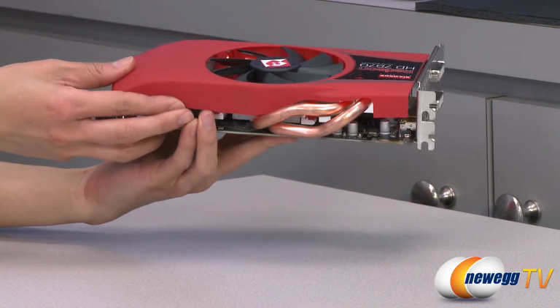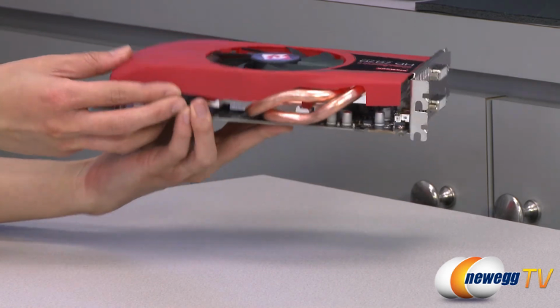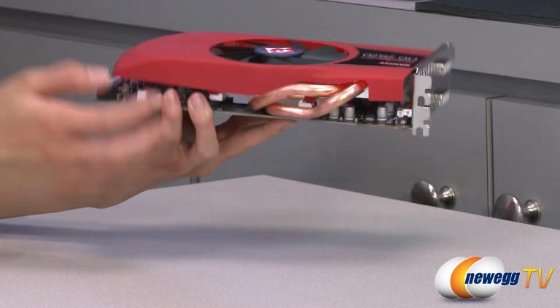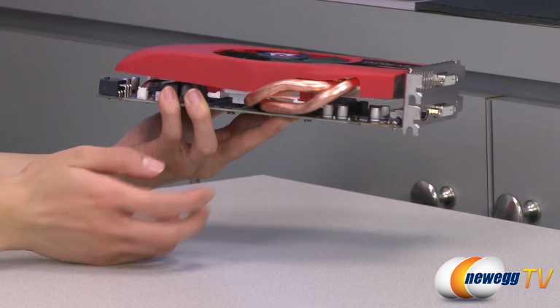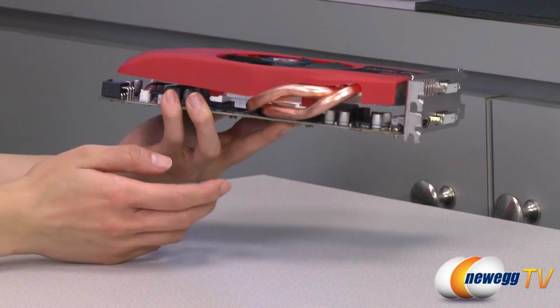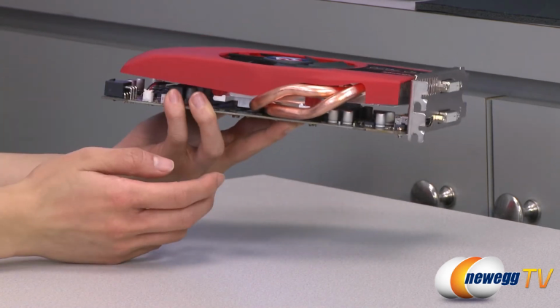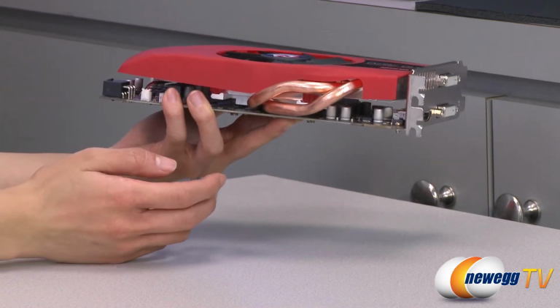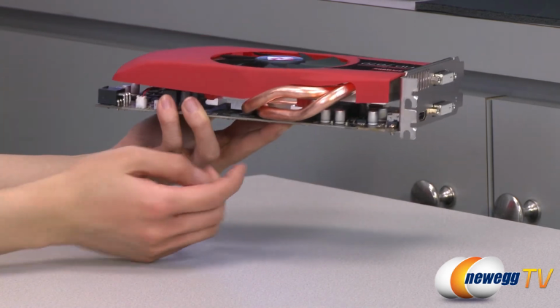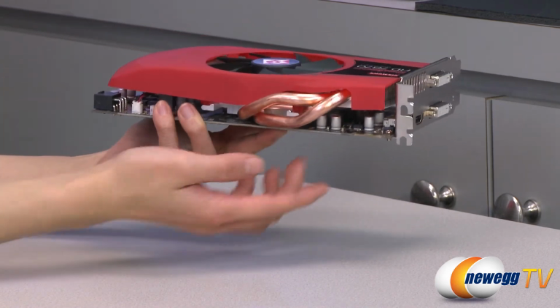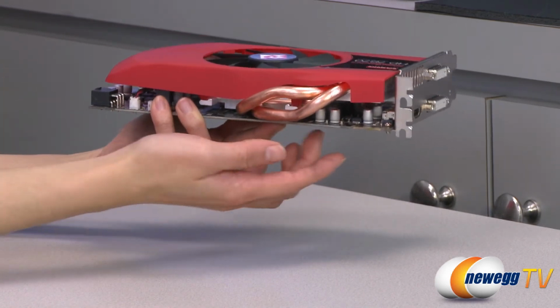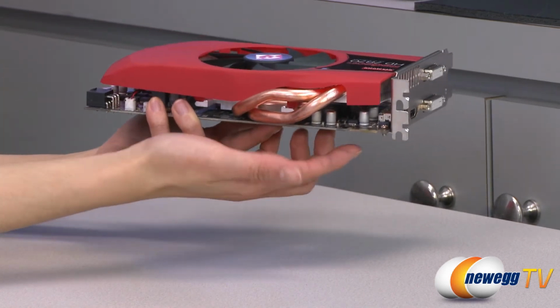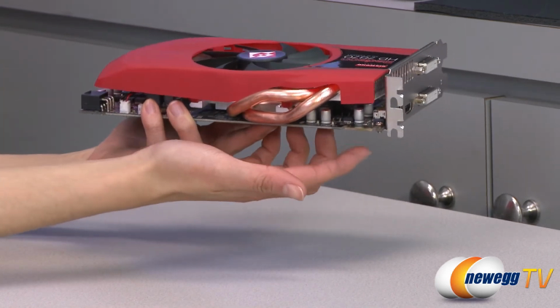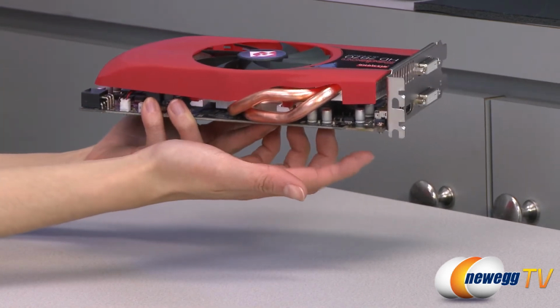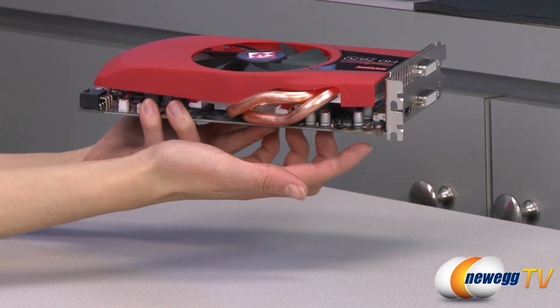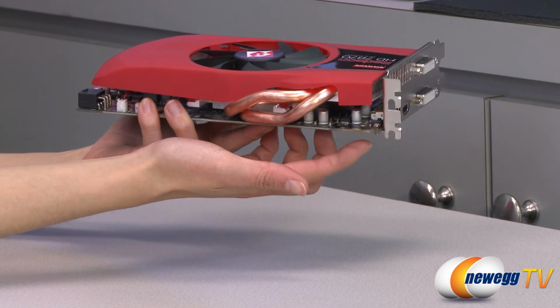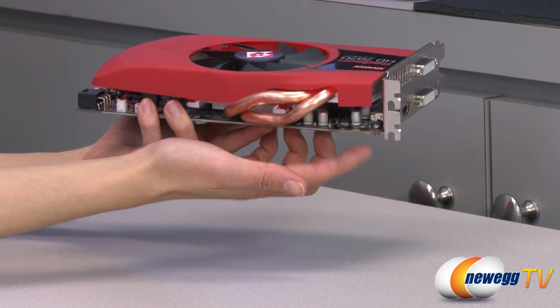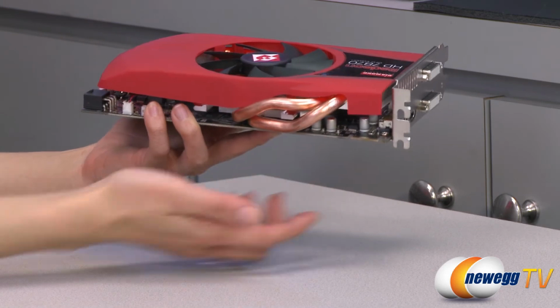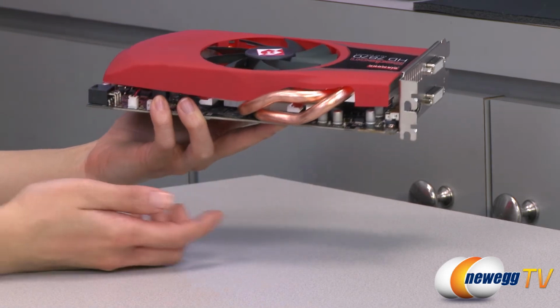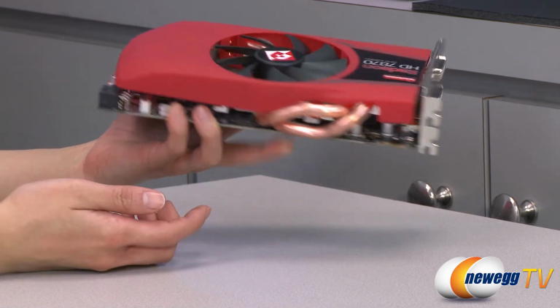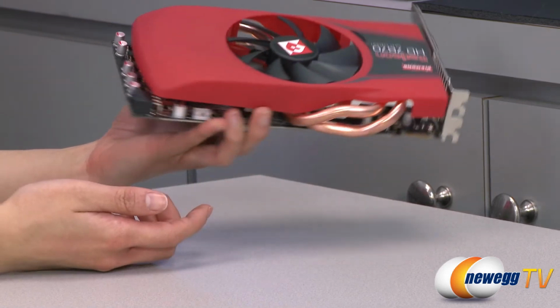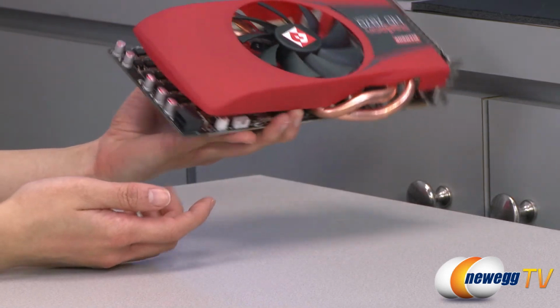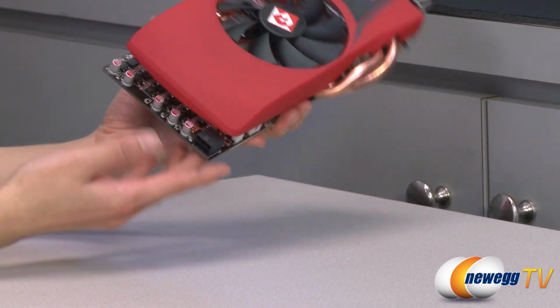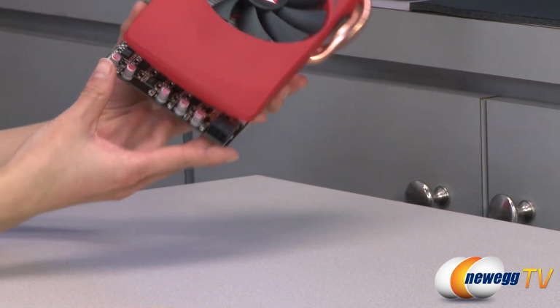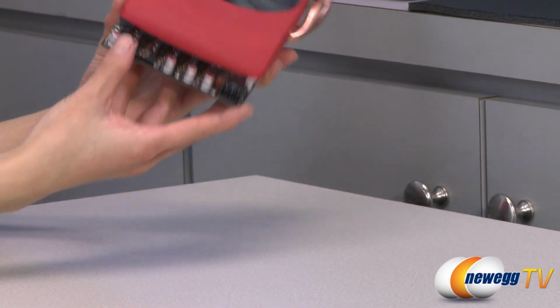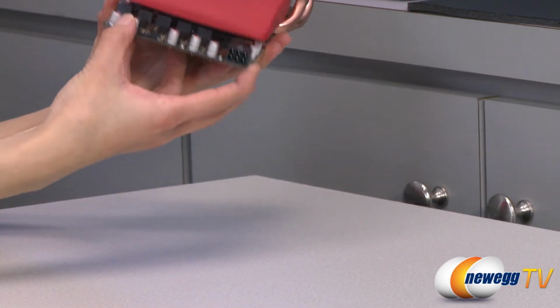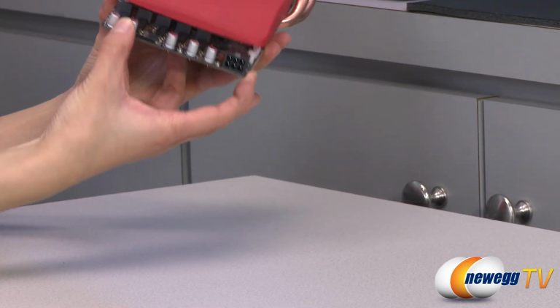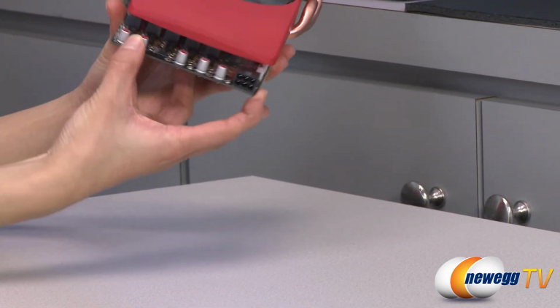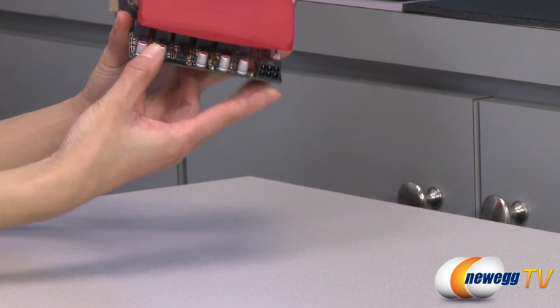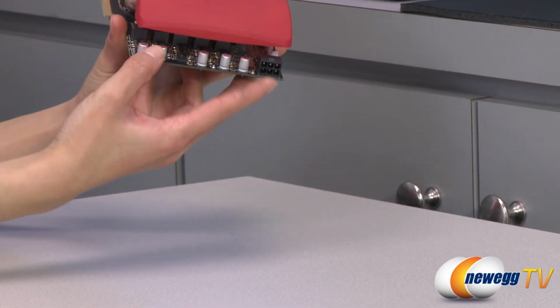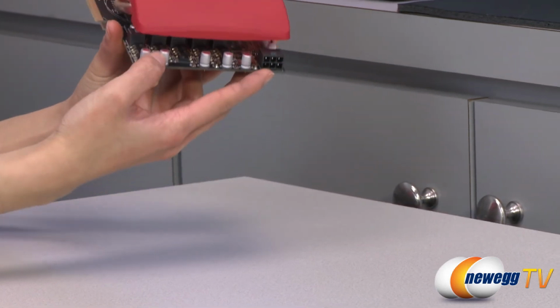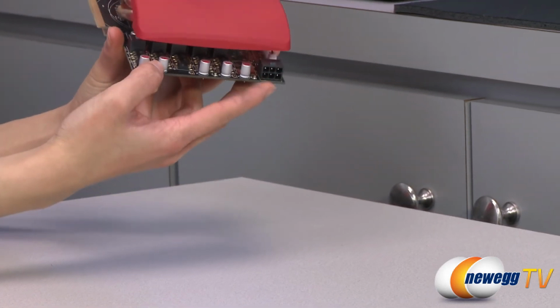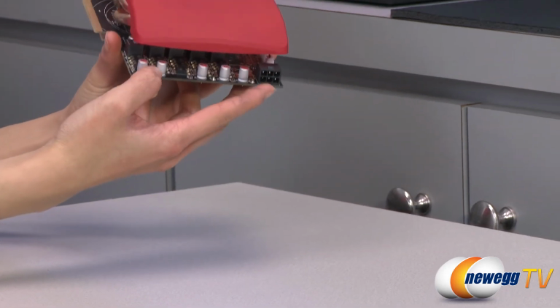On this side, we have your Crossfire connector and your six-pin power connector.